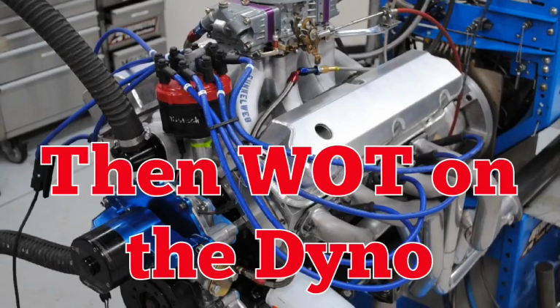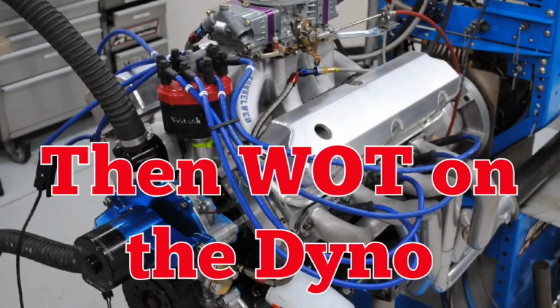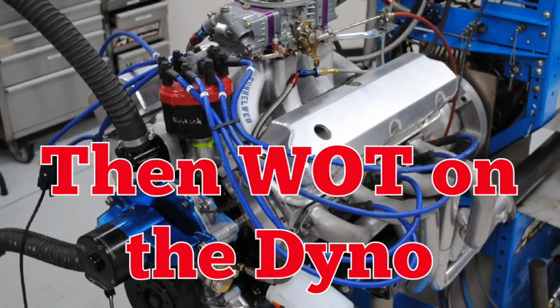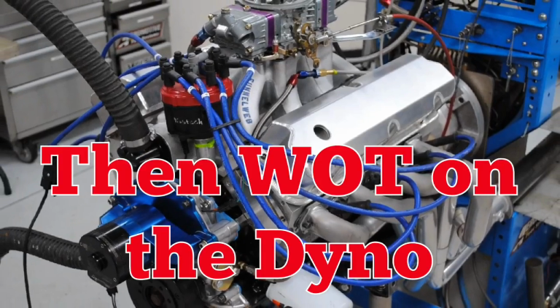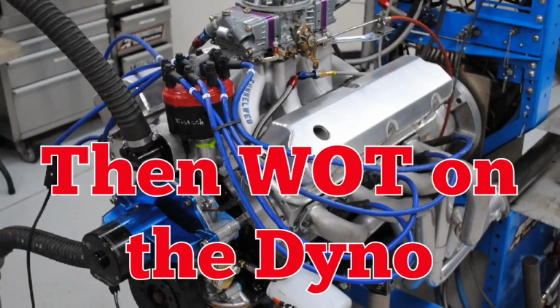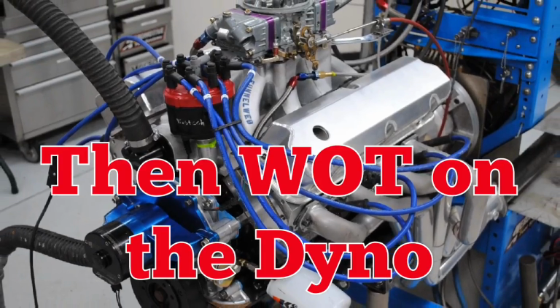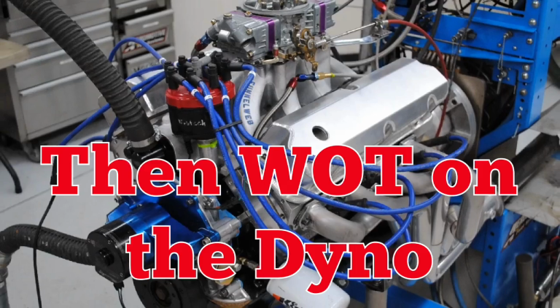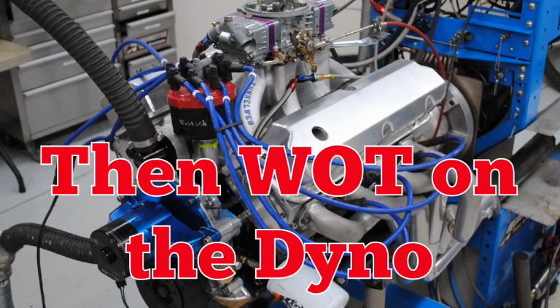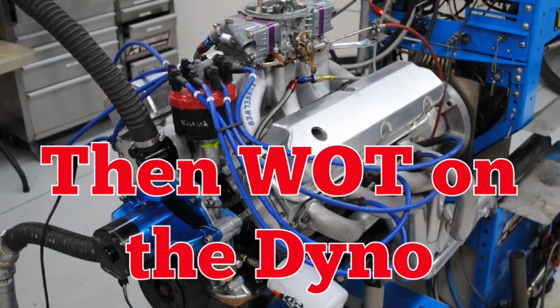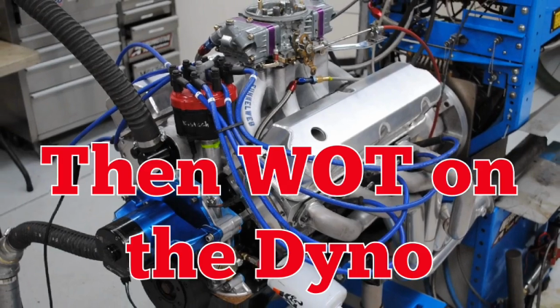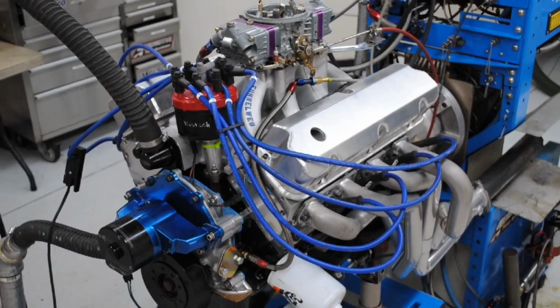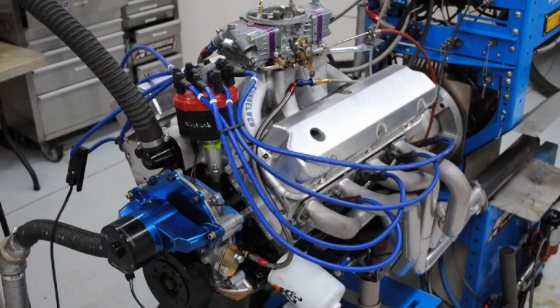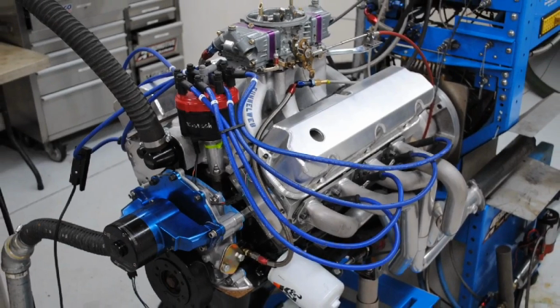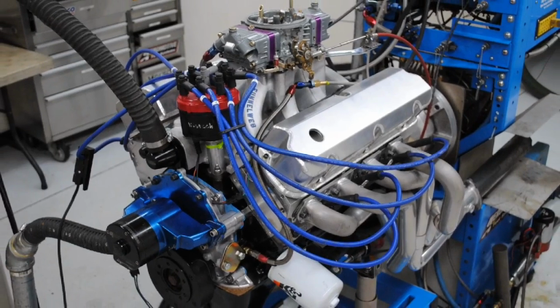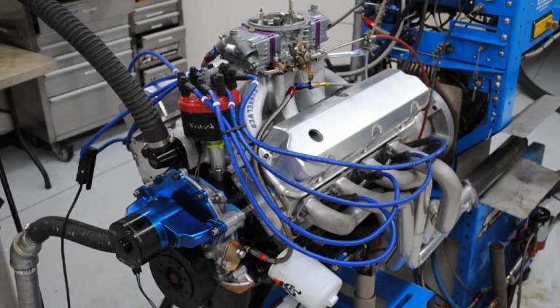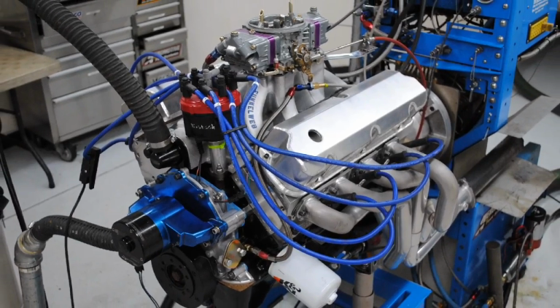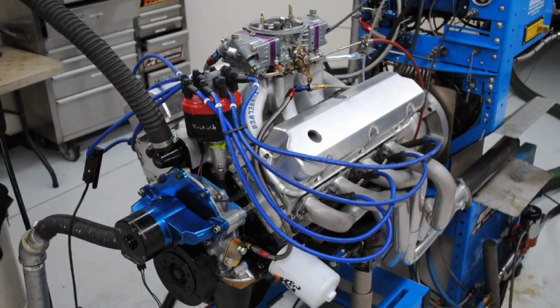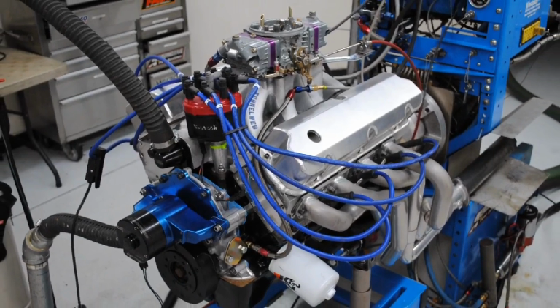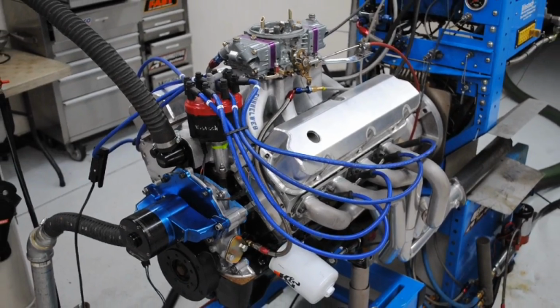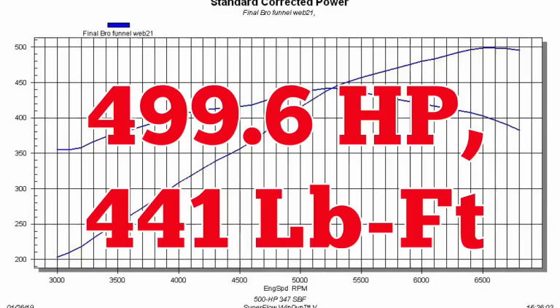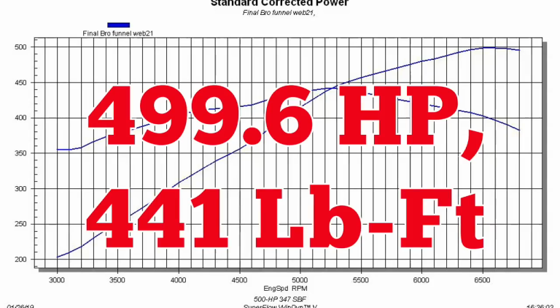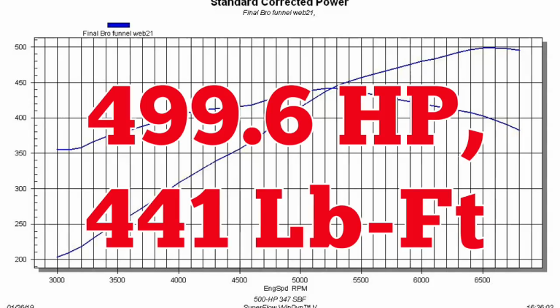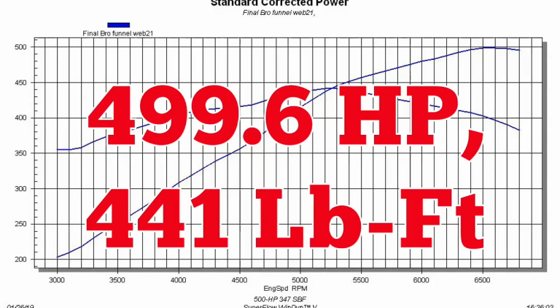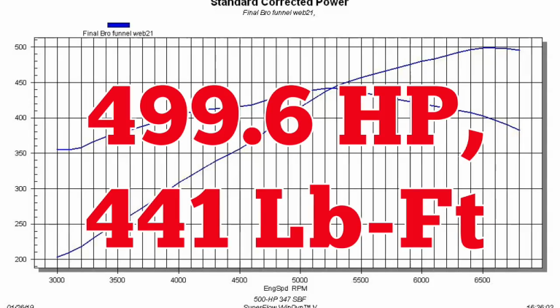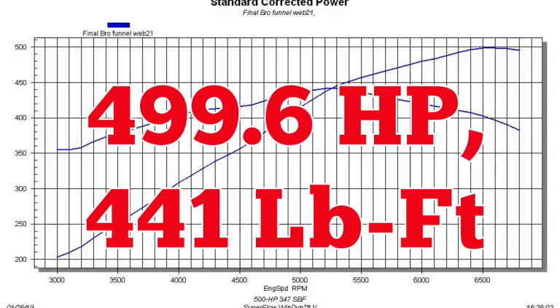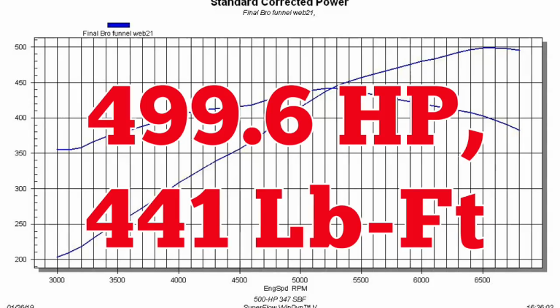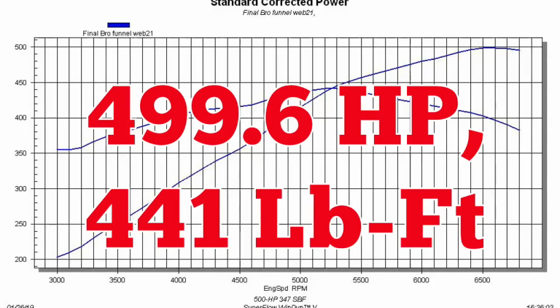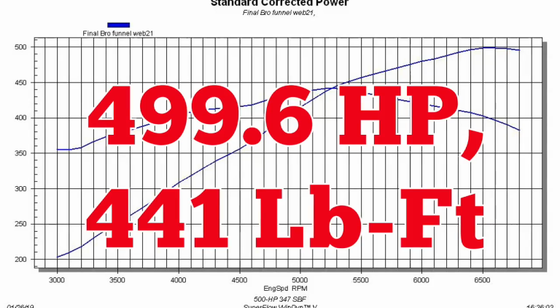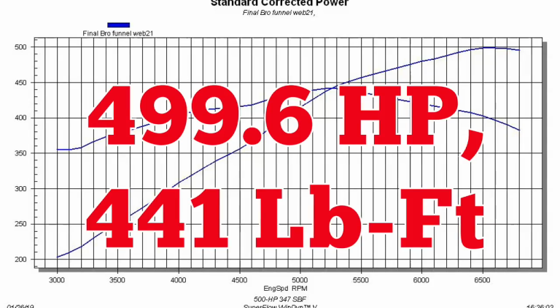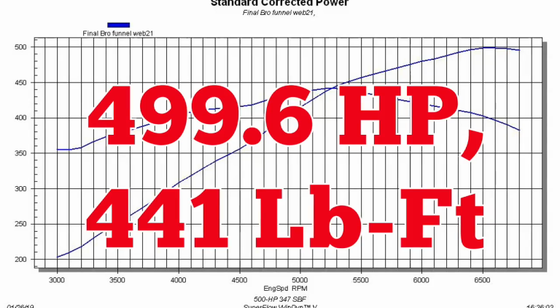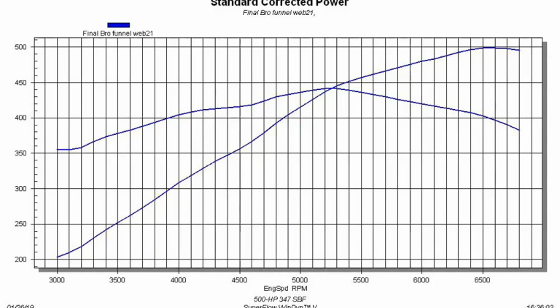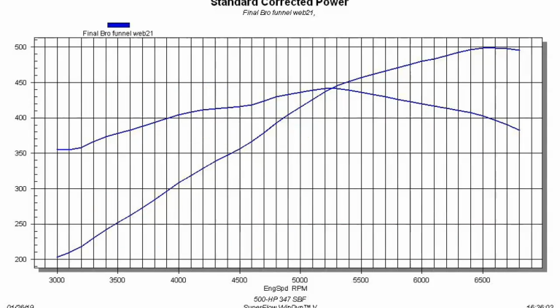With inch-and-three-quarter long tube headers, it was up on the dyno — and the stroker produced right at 500 horsepower.